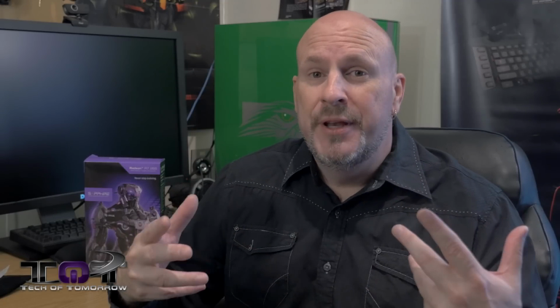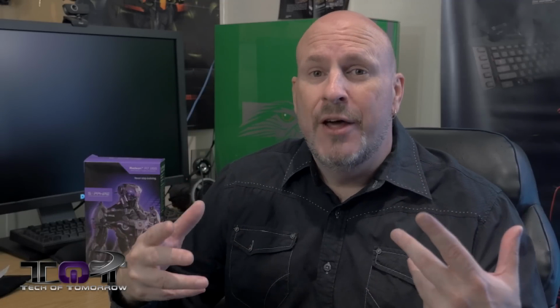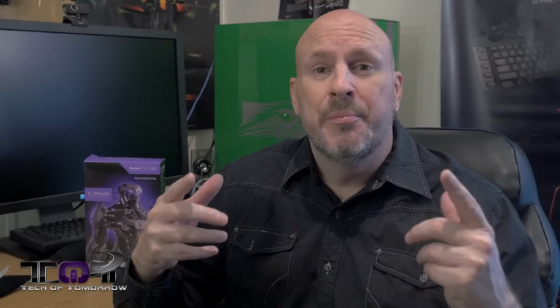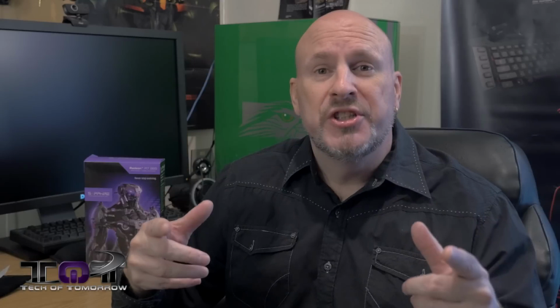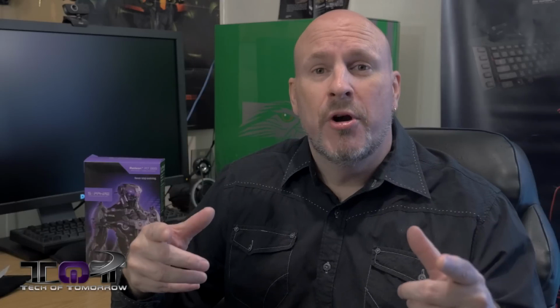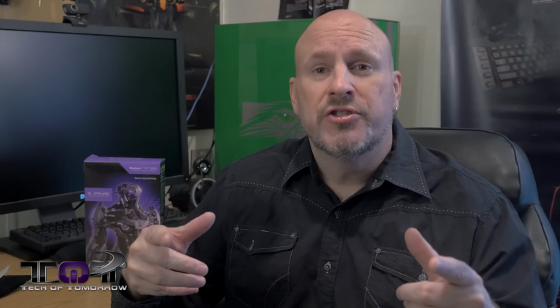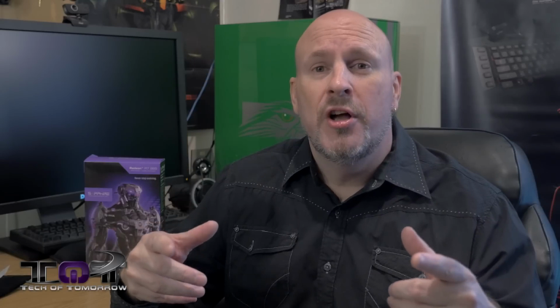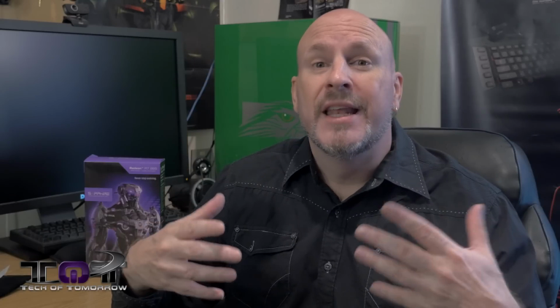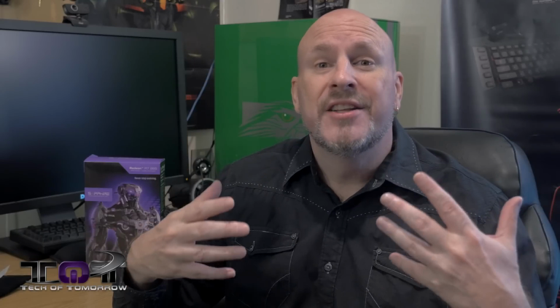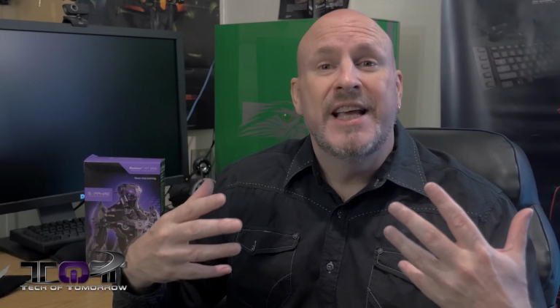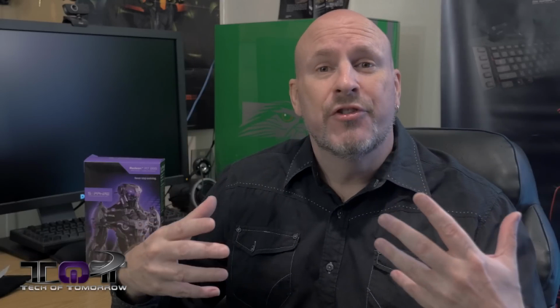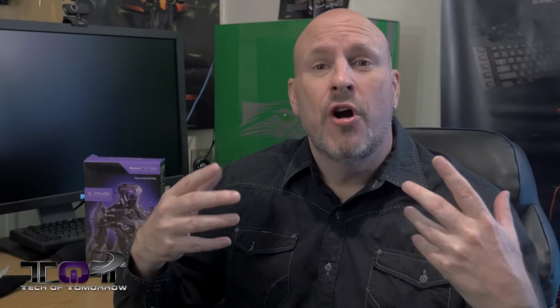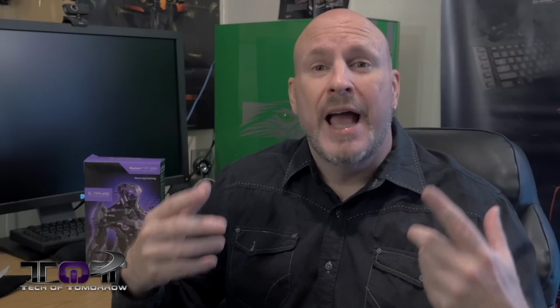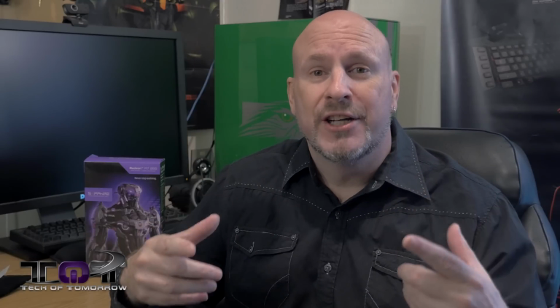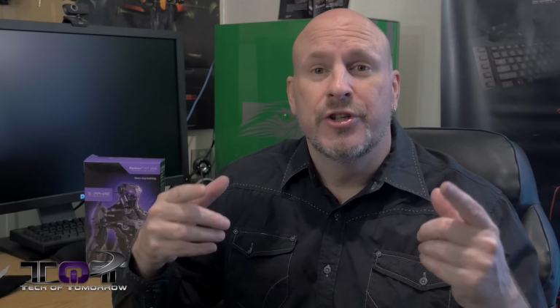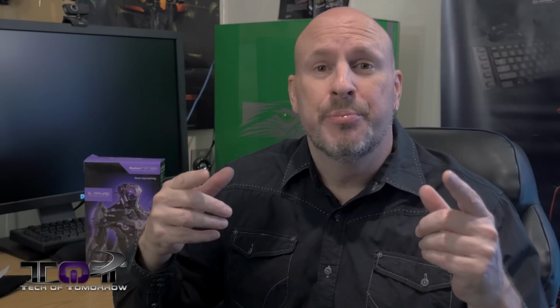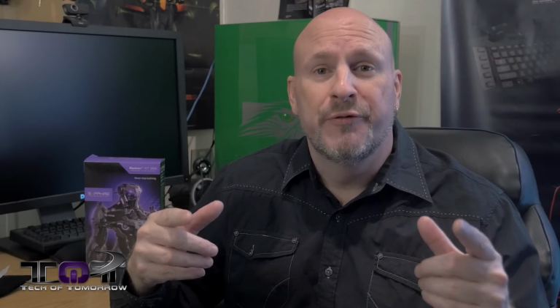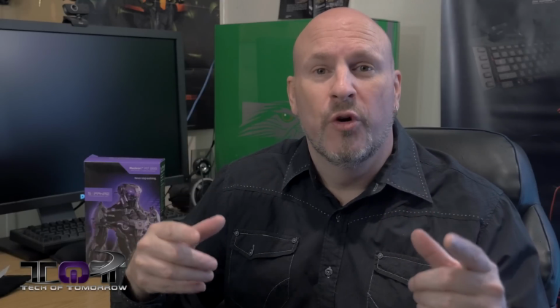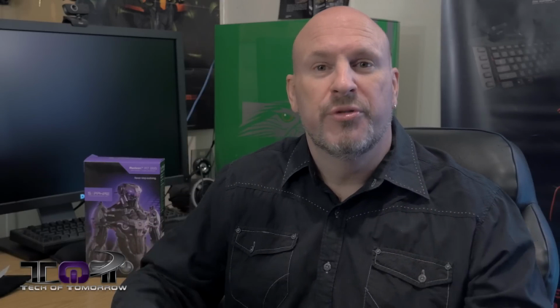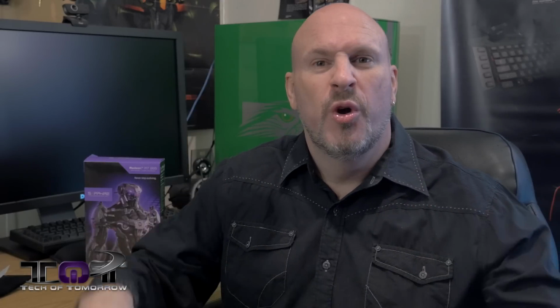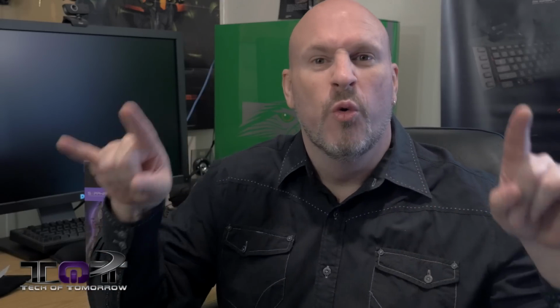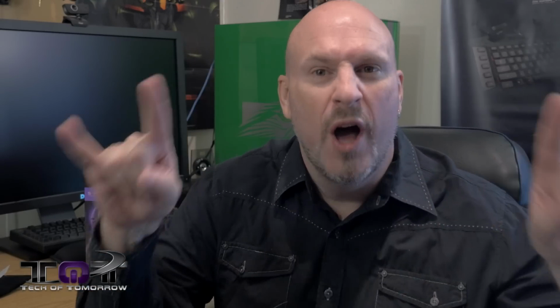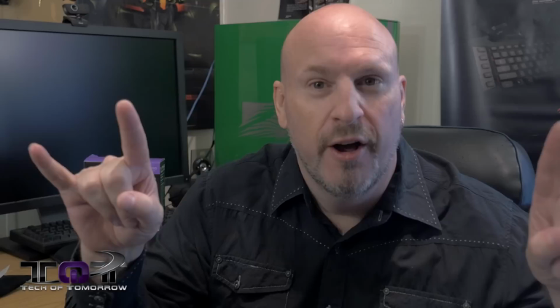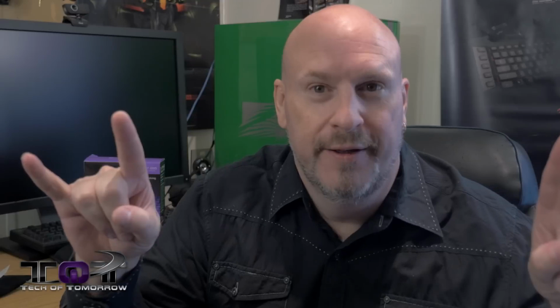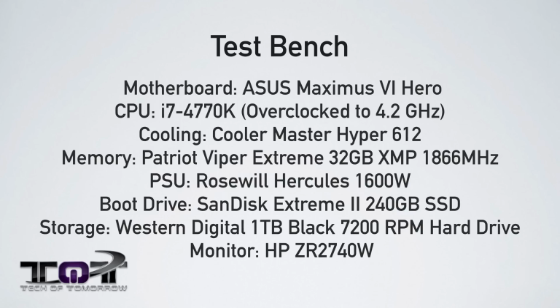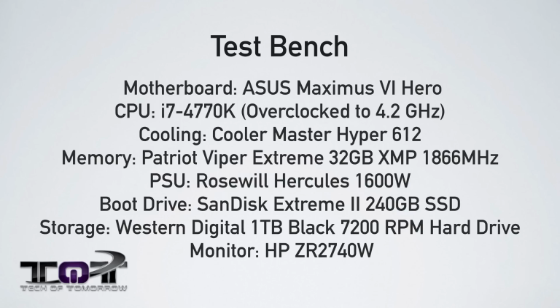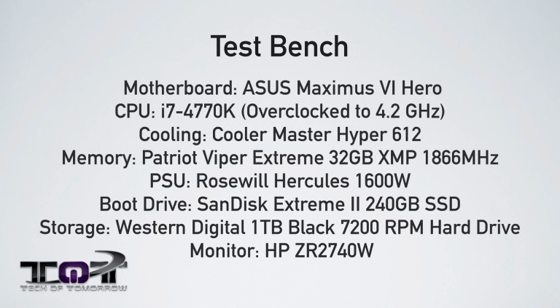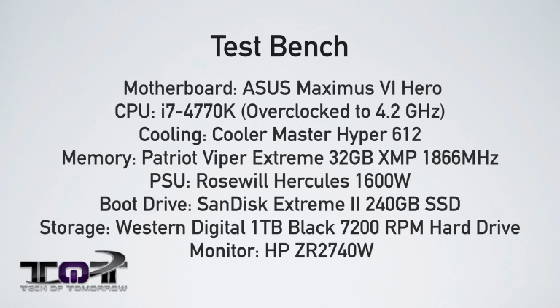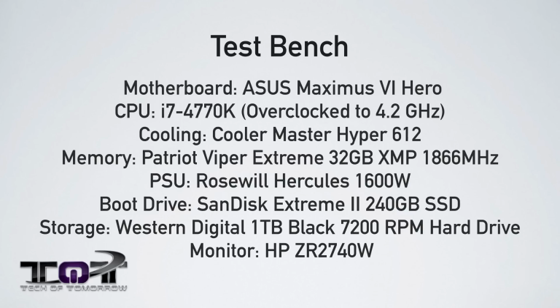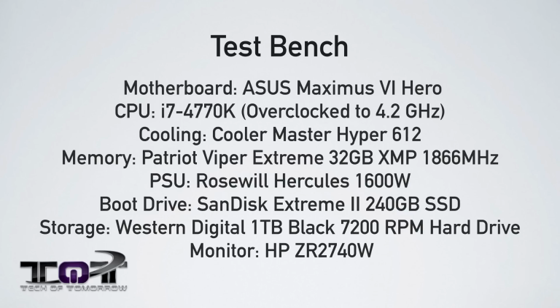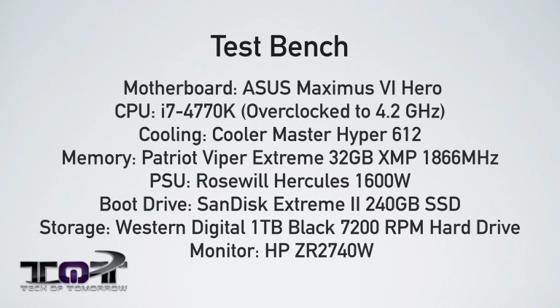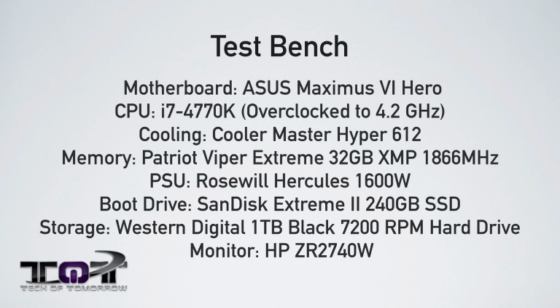Now that we've seen the specs and know what the card's about, let's jump into the benchmark section and see how this card actually performs.